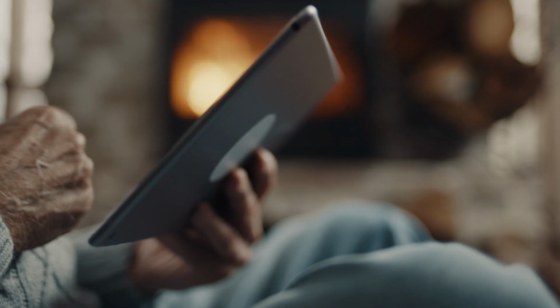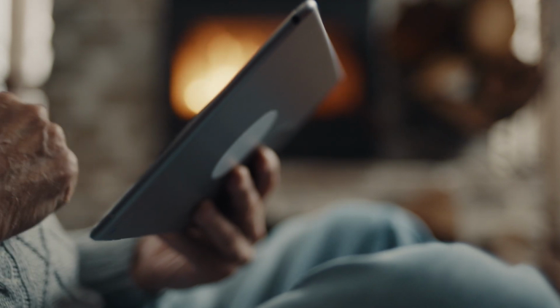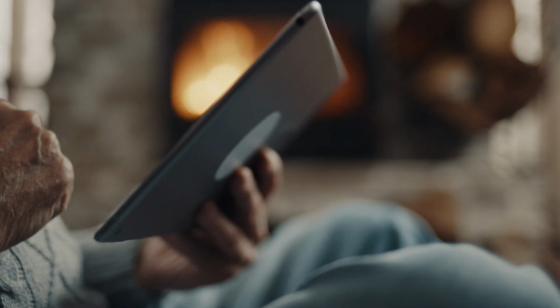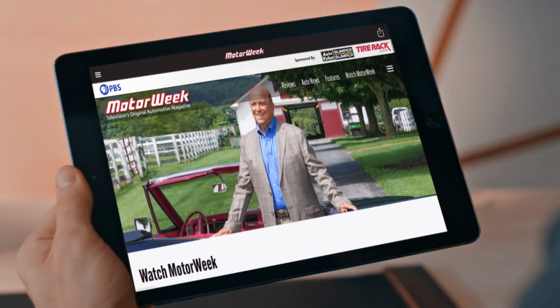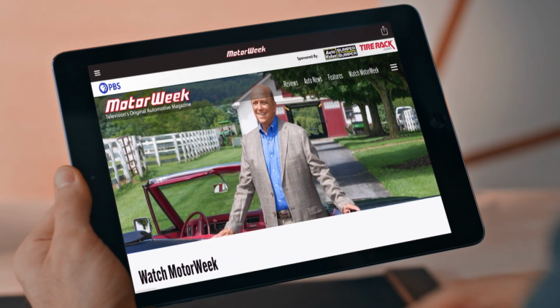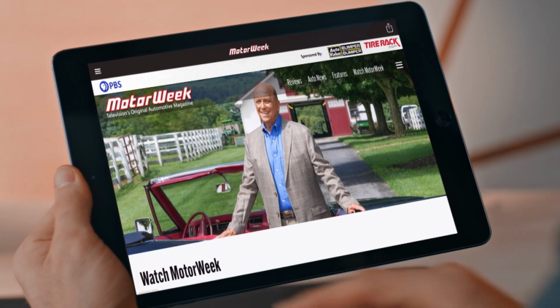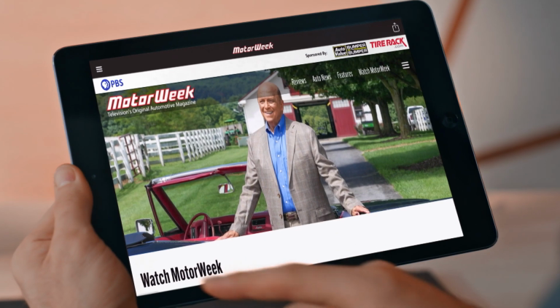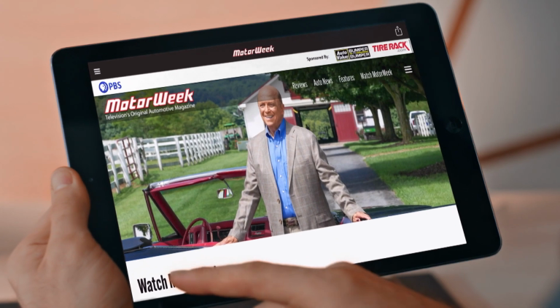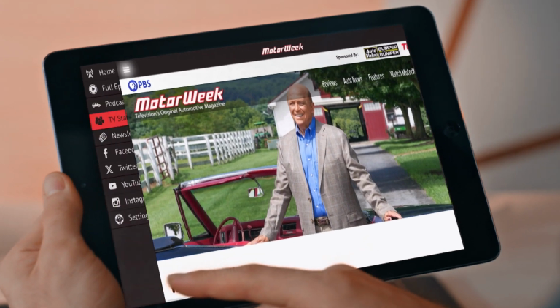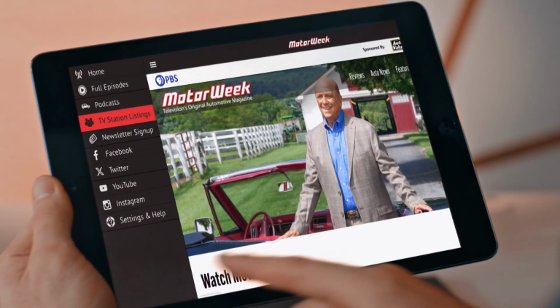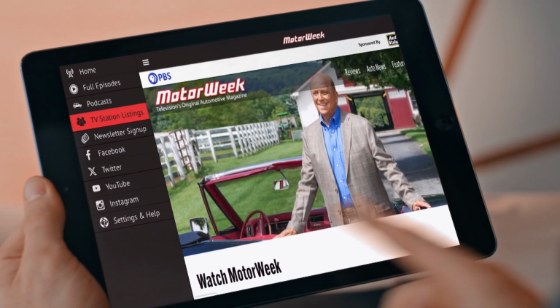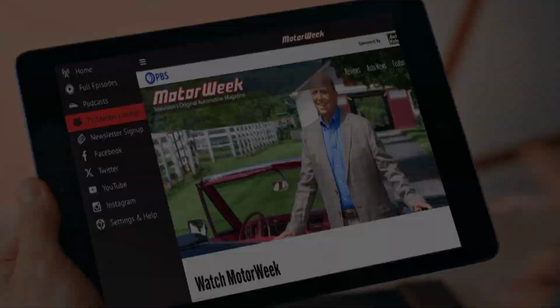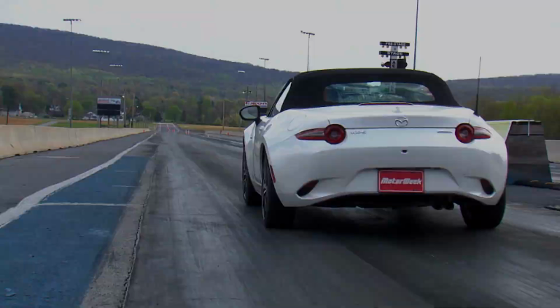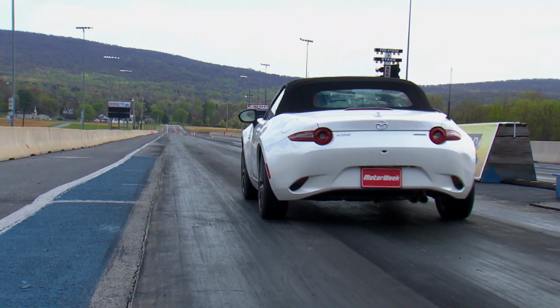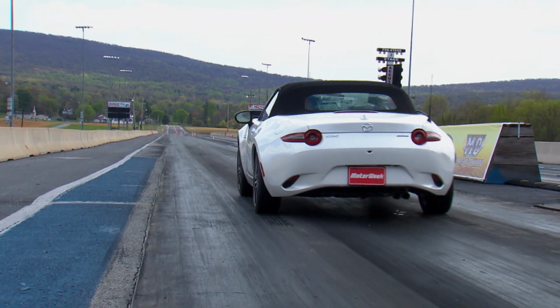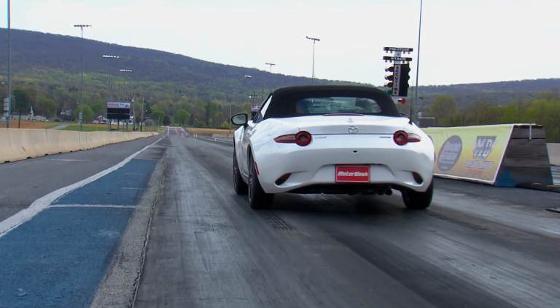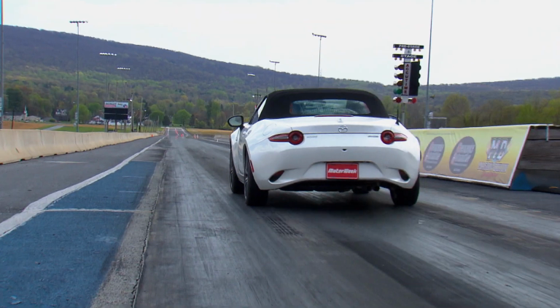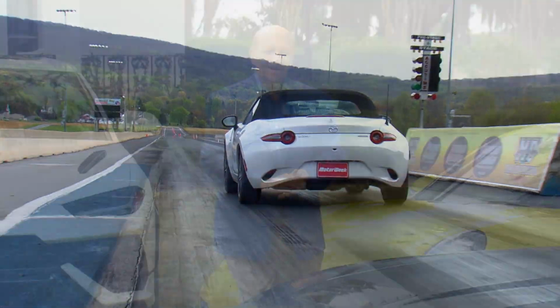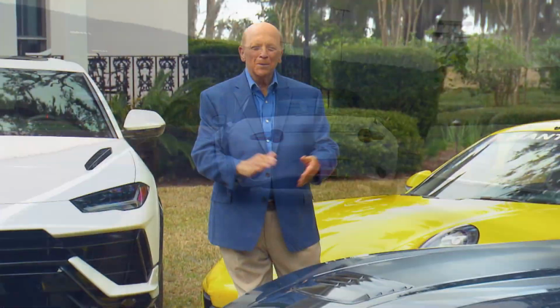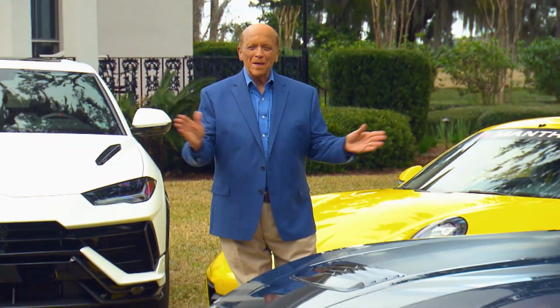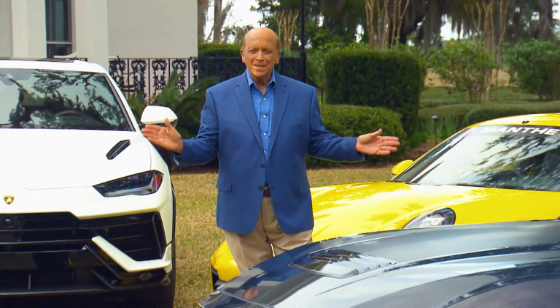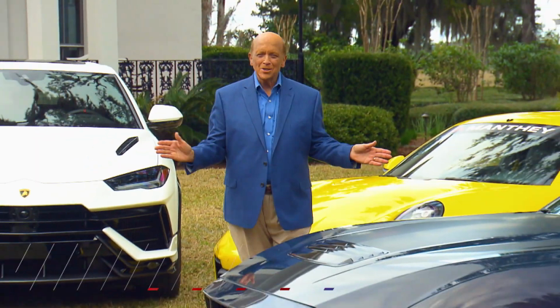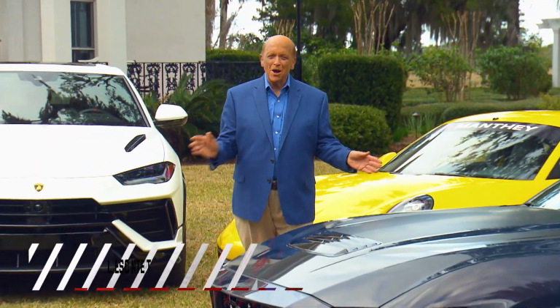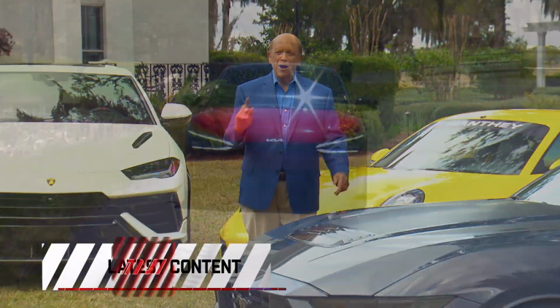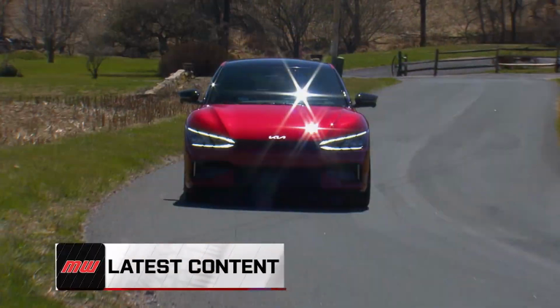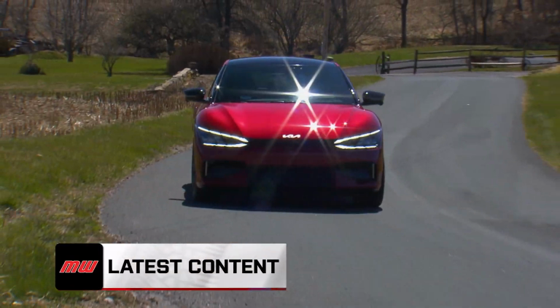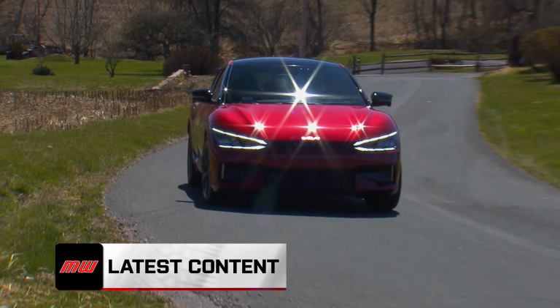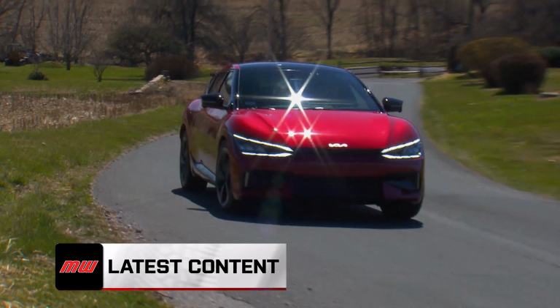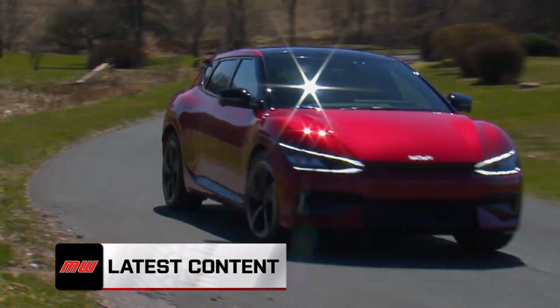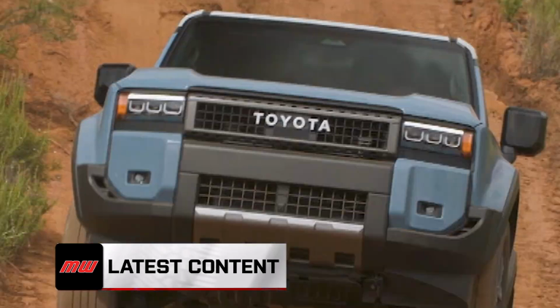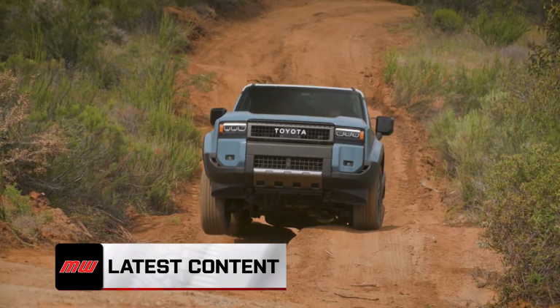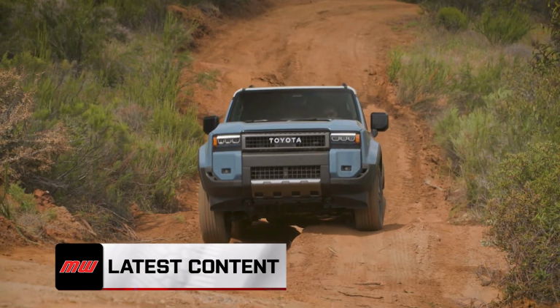Introducing the all-new MotorWeek app, an all-in-one place to enjoy the latest MotorWeek content.